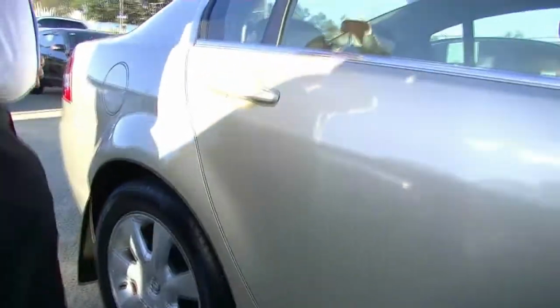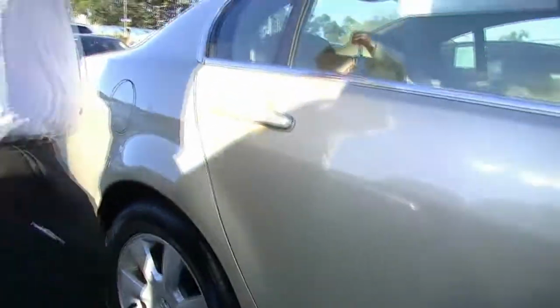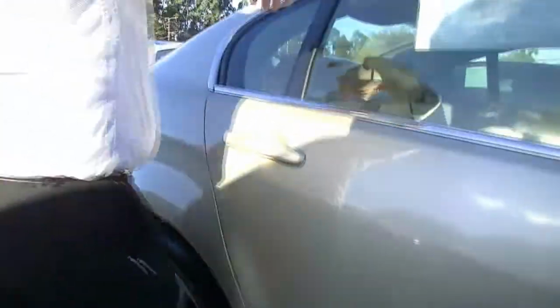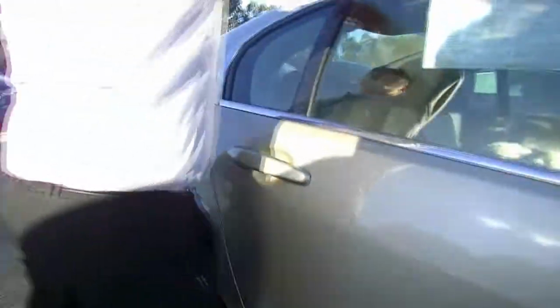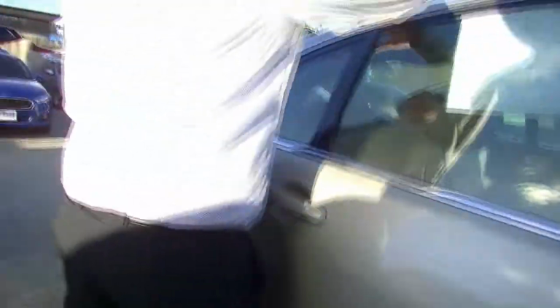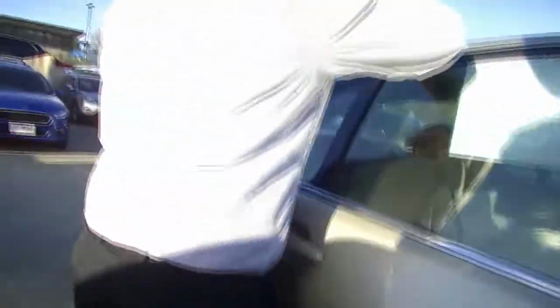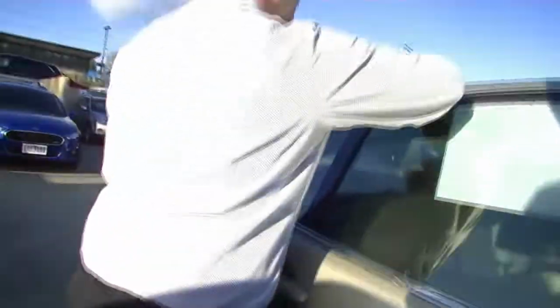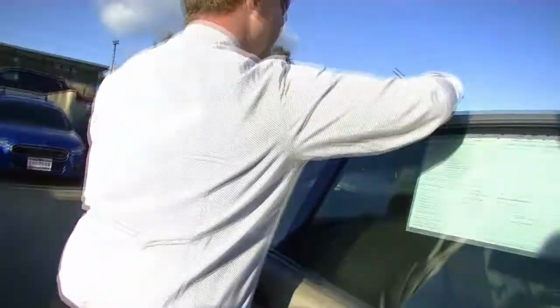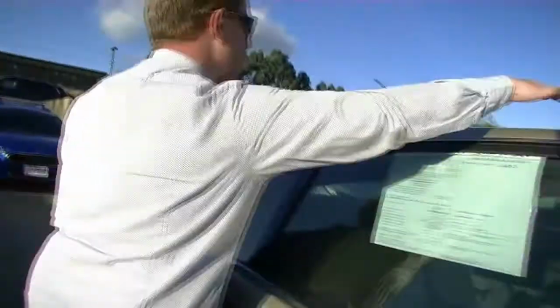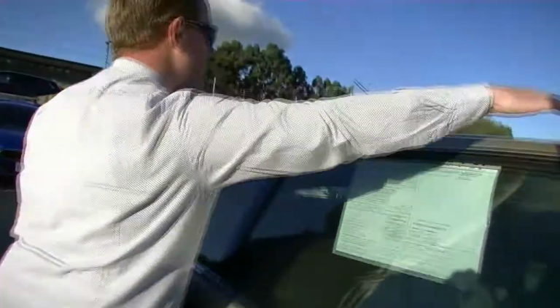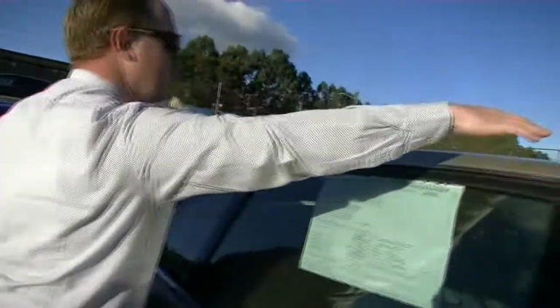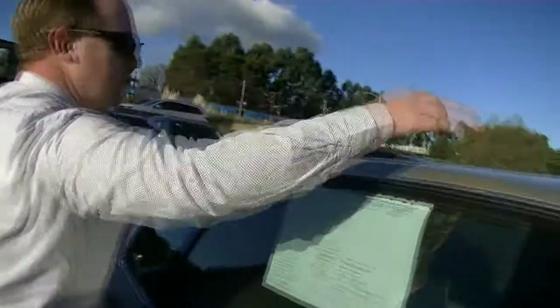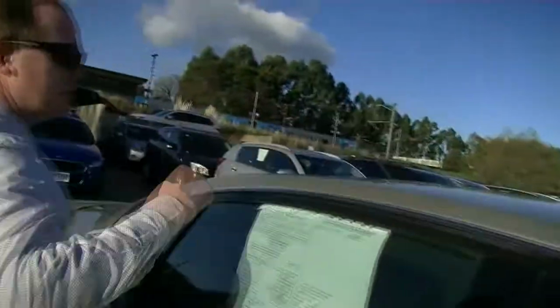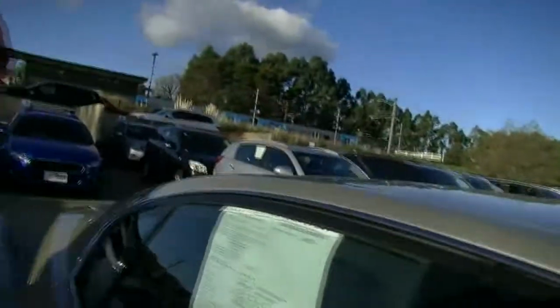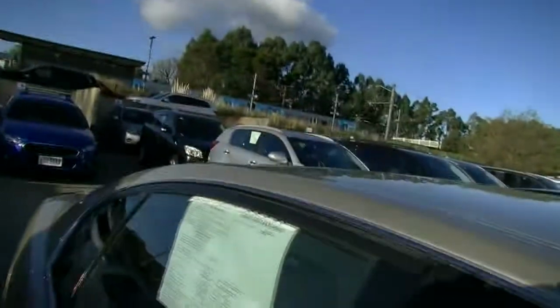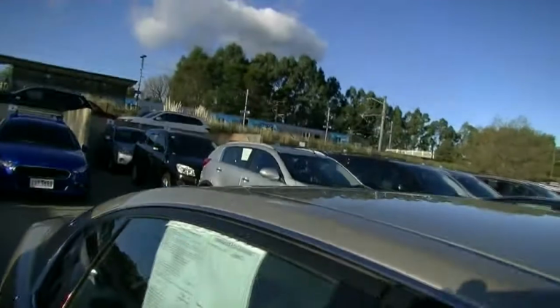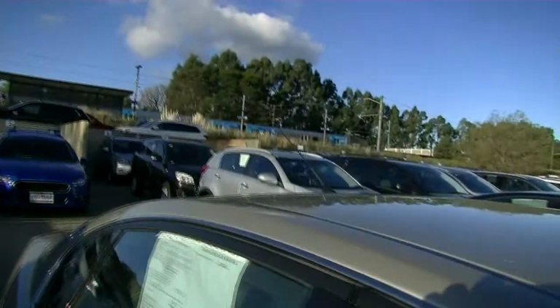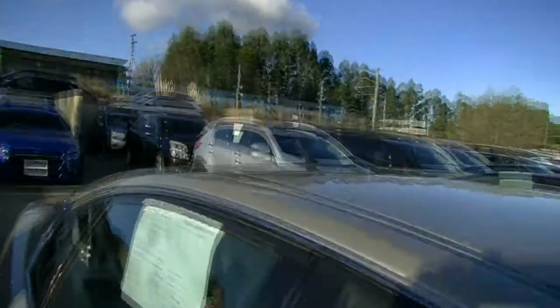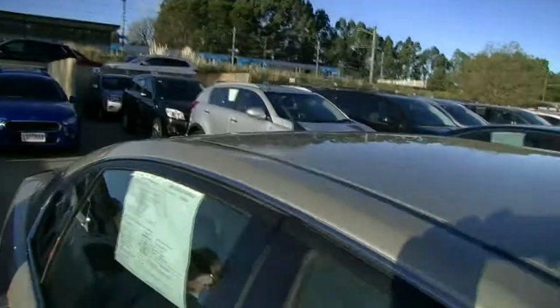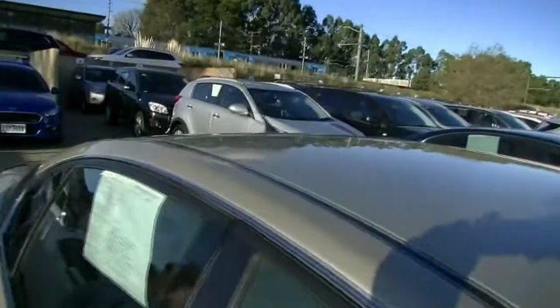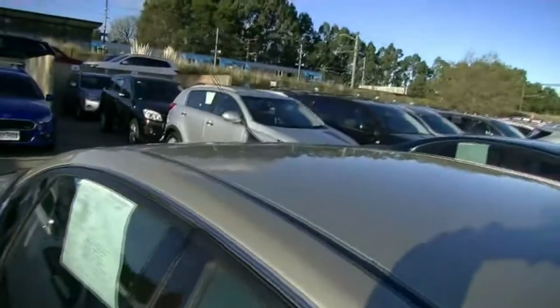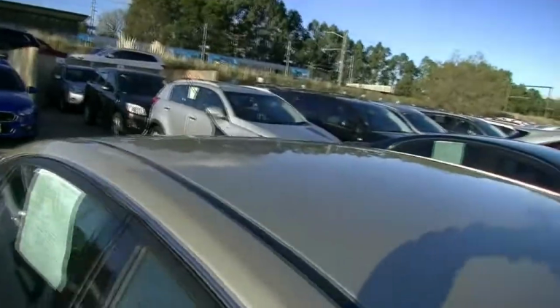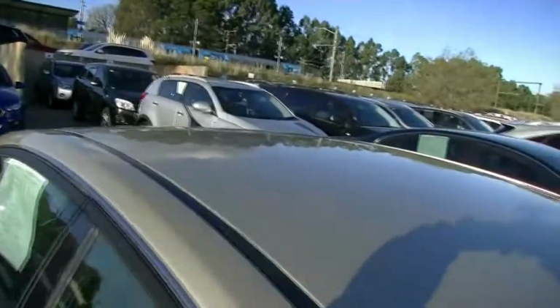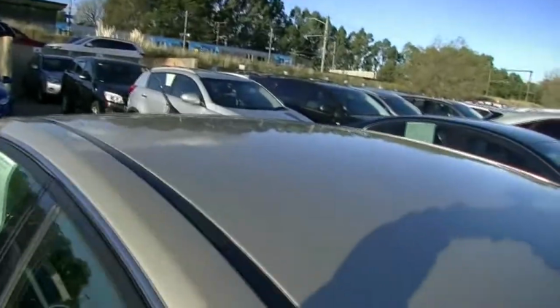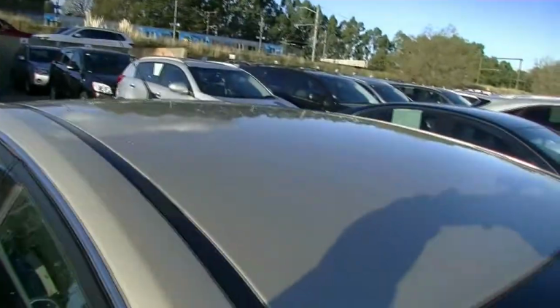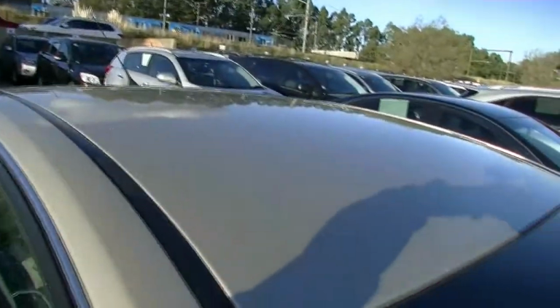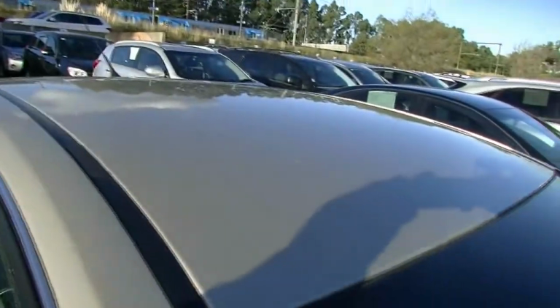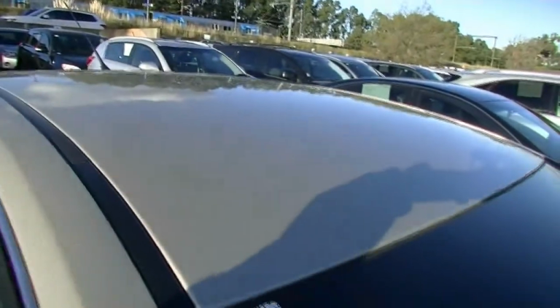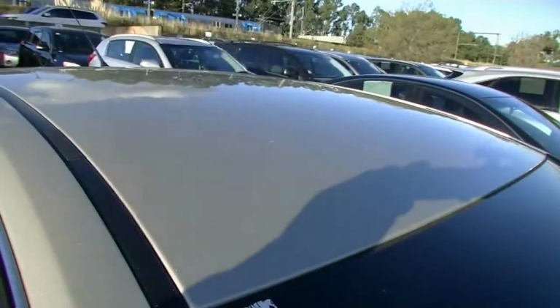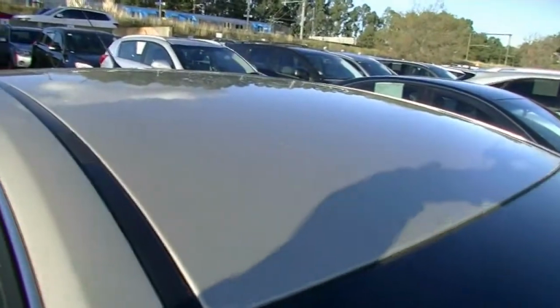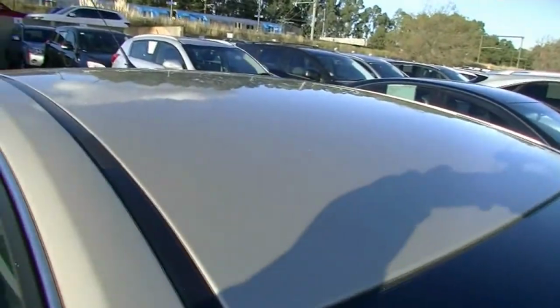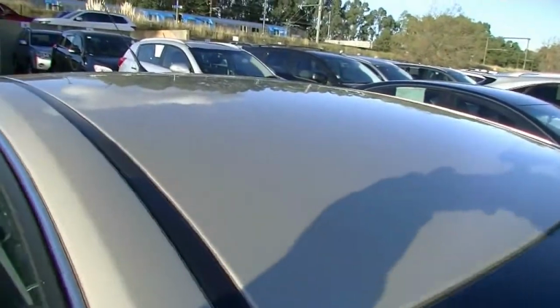Coming up and looking at our roof, really good condition across the roof there. No big dents or marks that I can see.